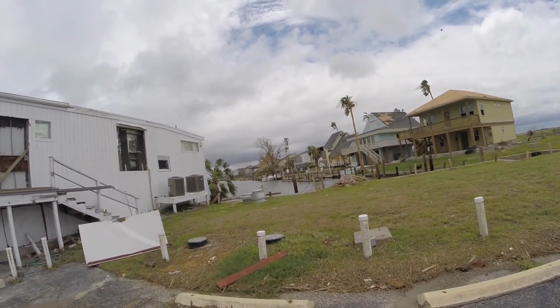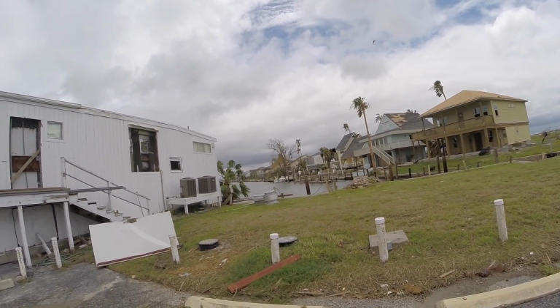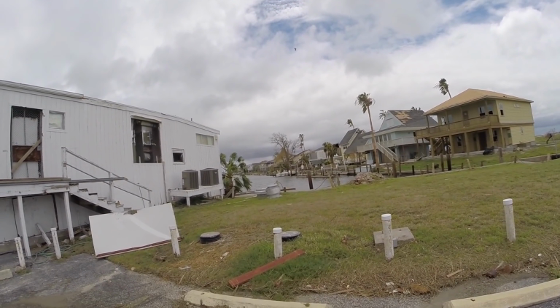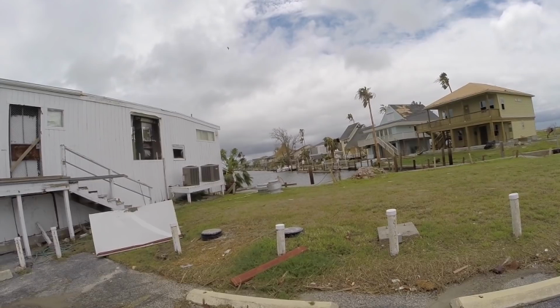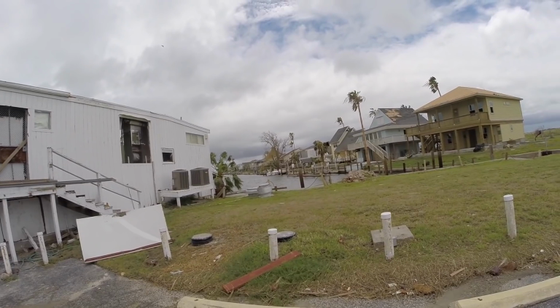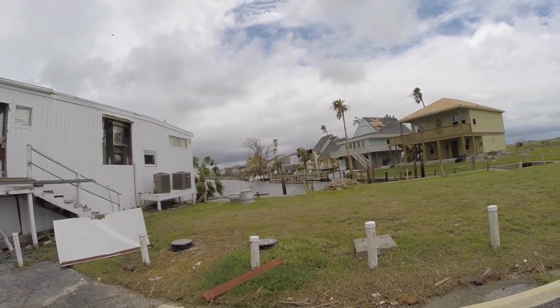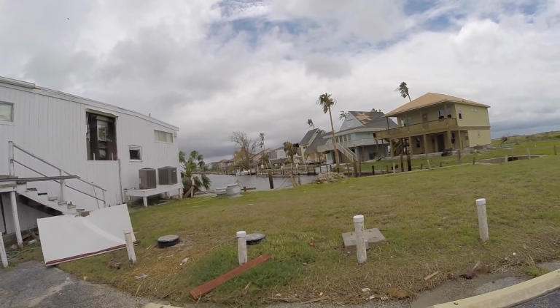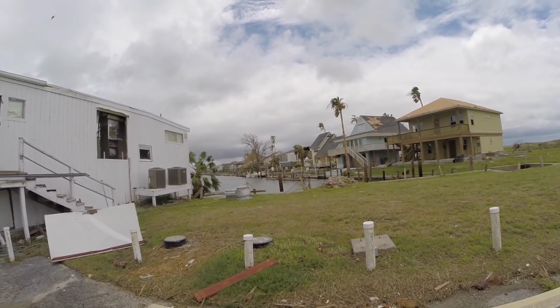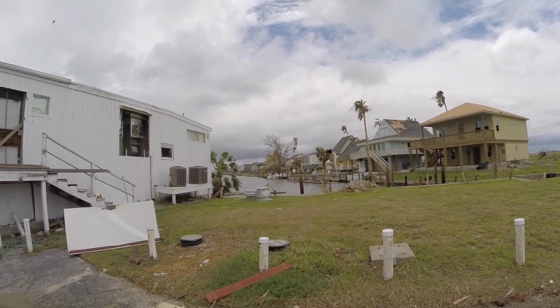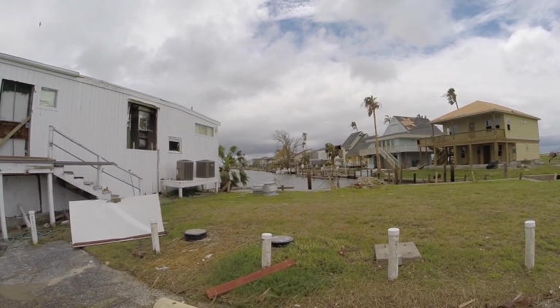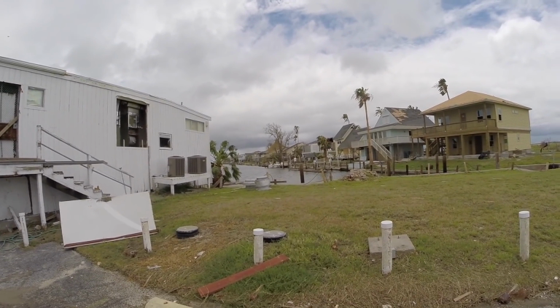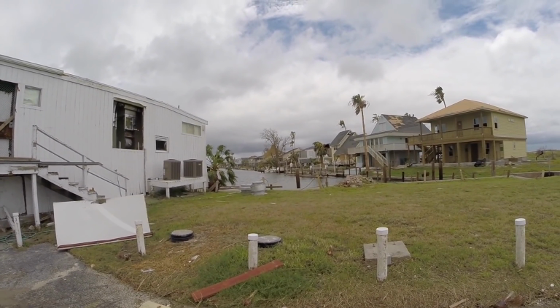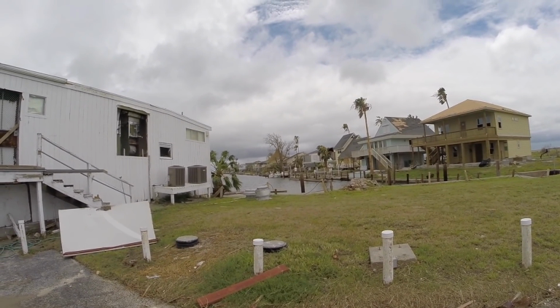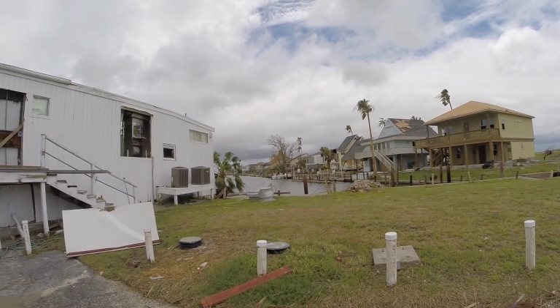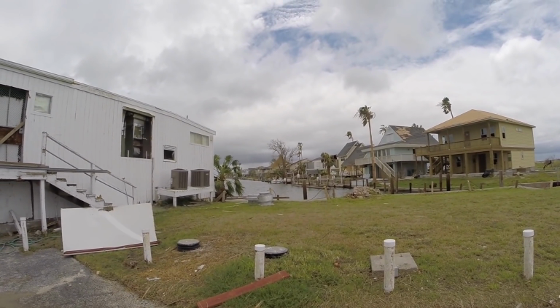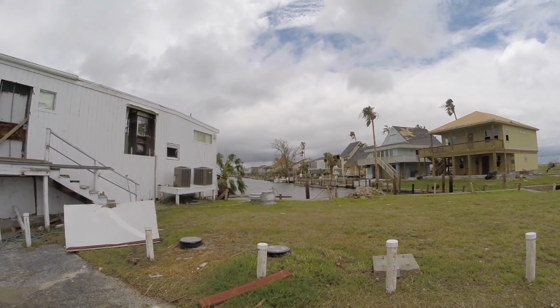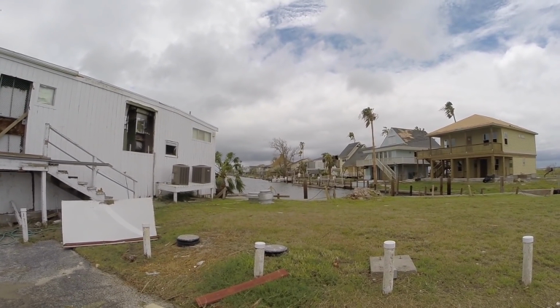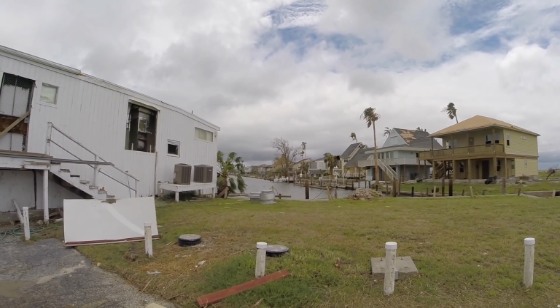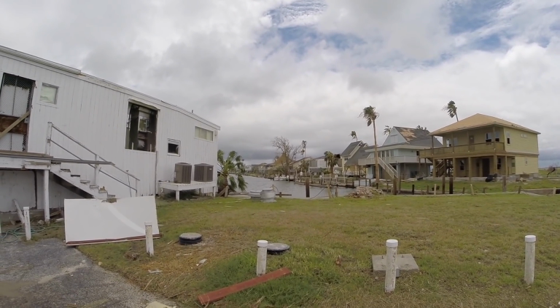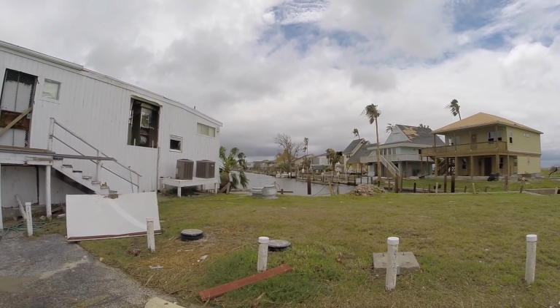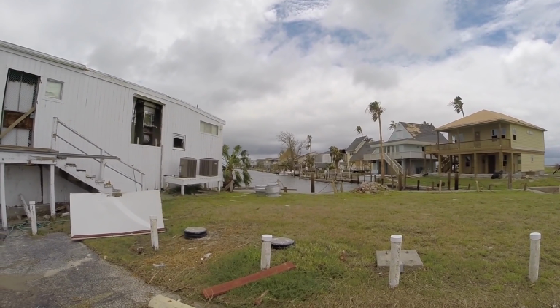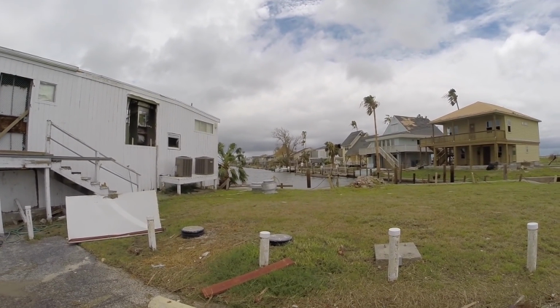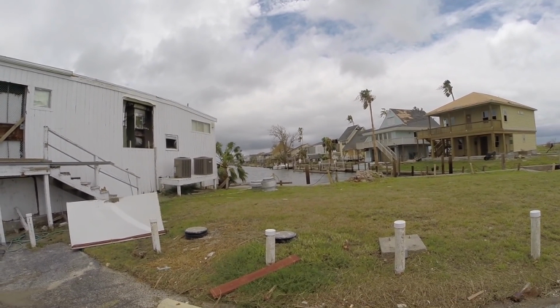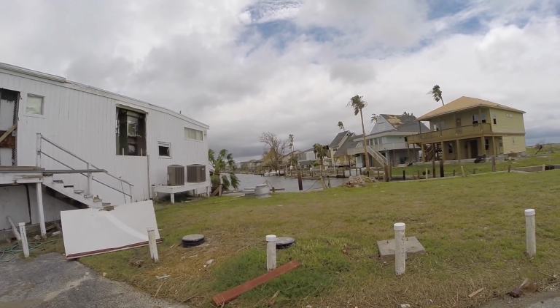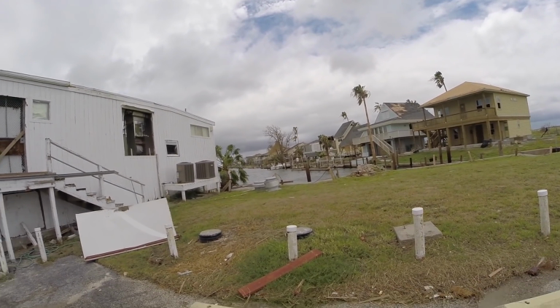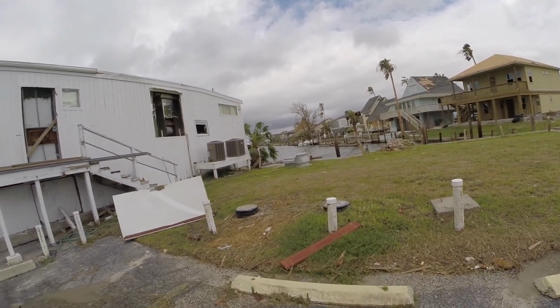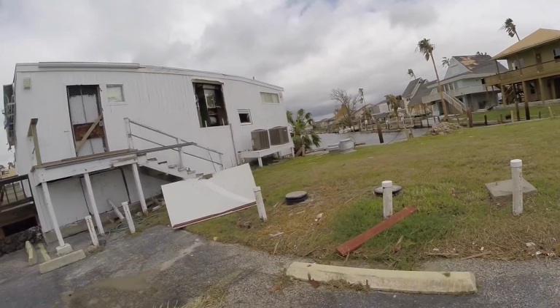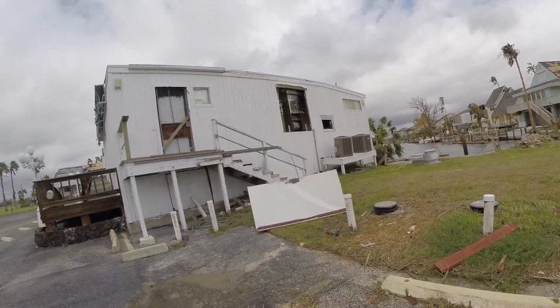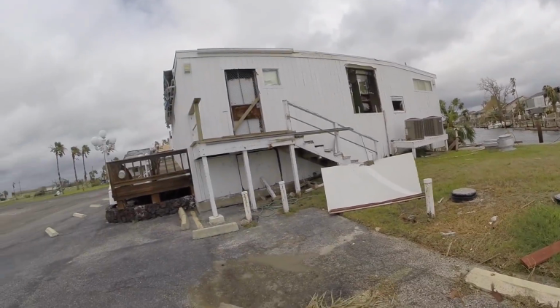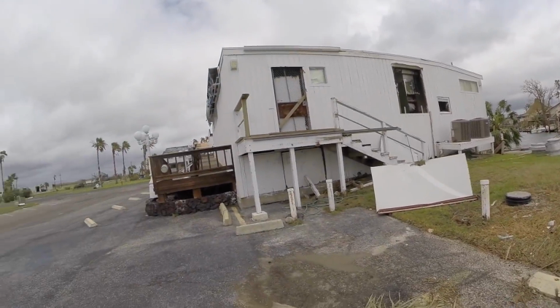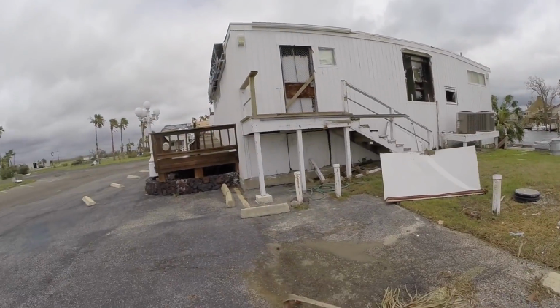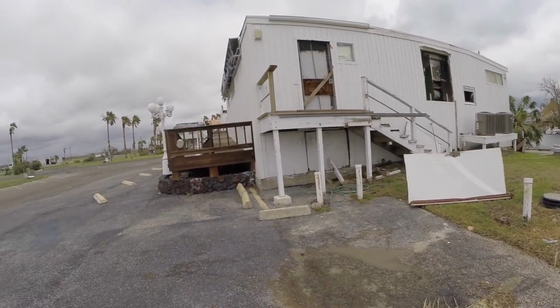Looks like, Marshall, your house fared pretty well — looks like structurally, which is good.